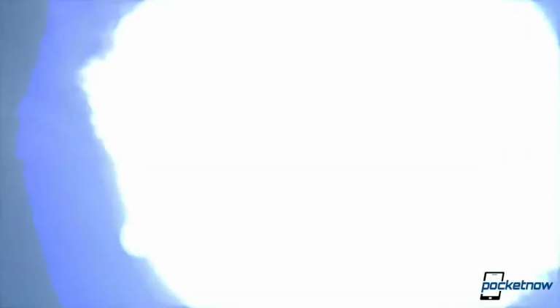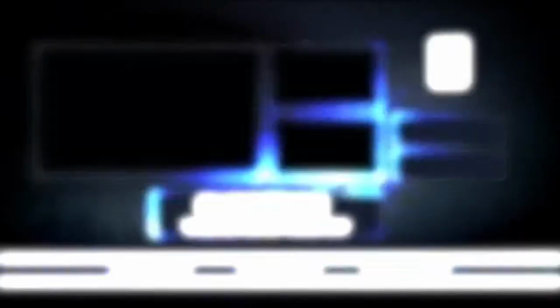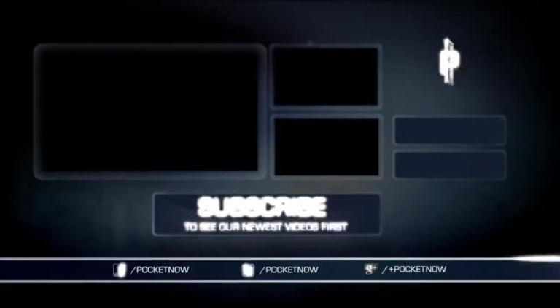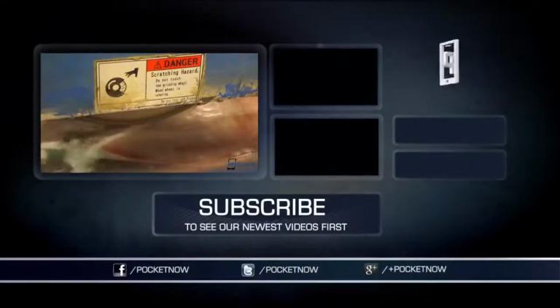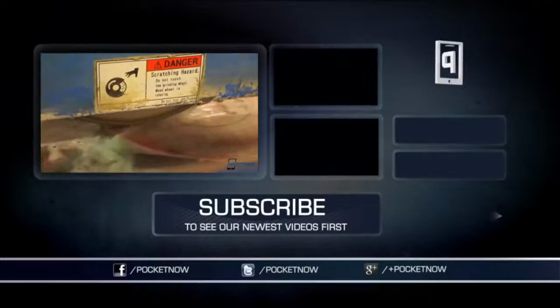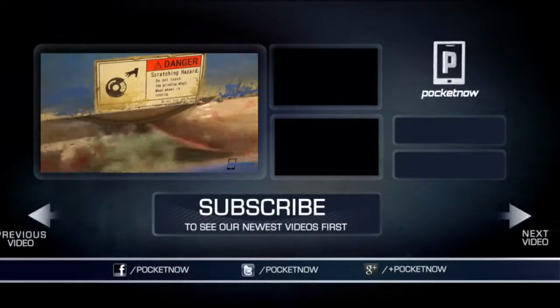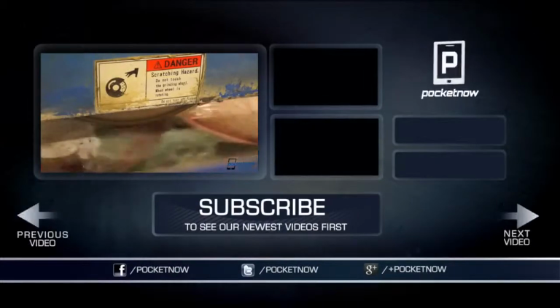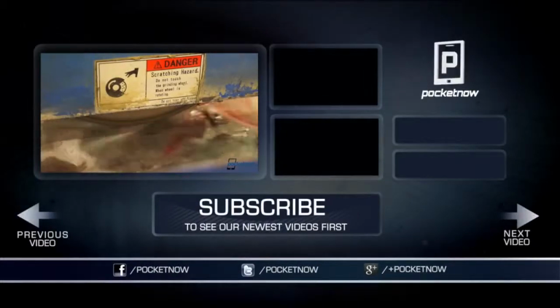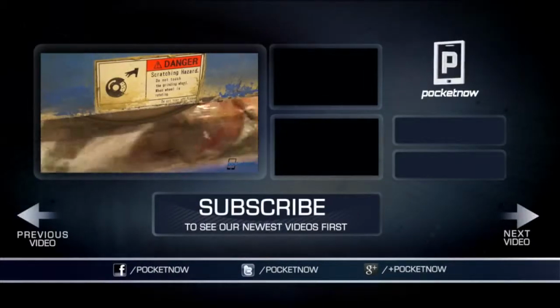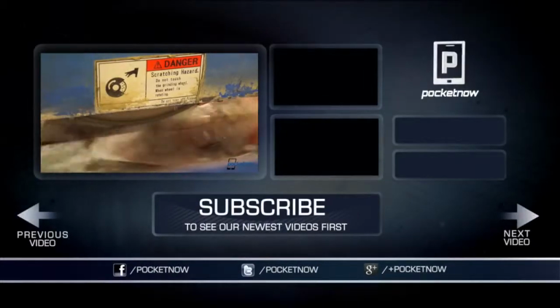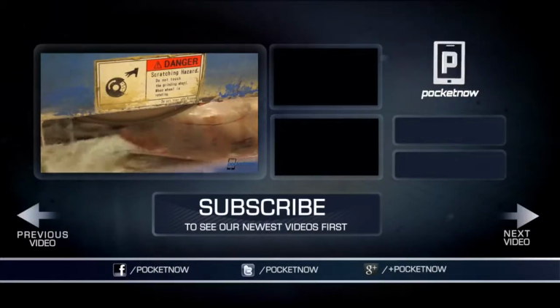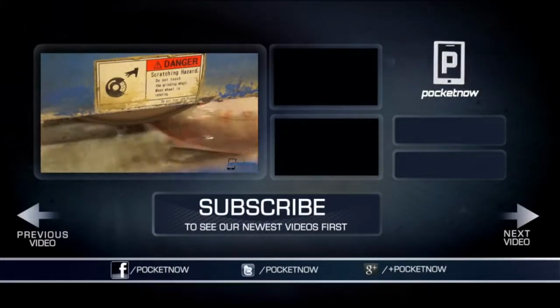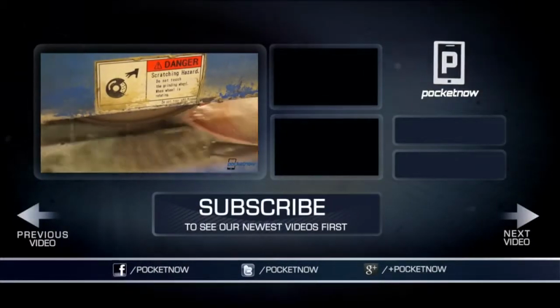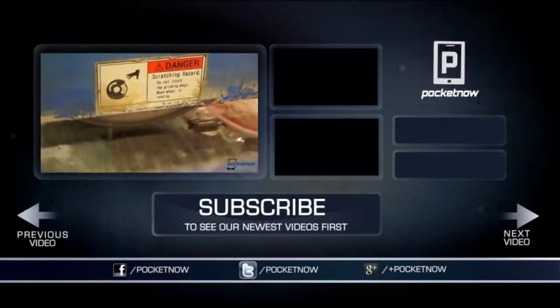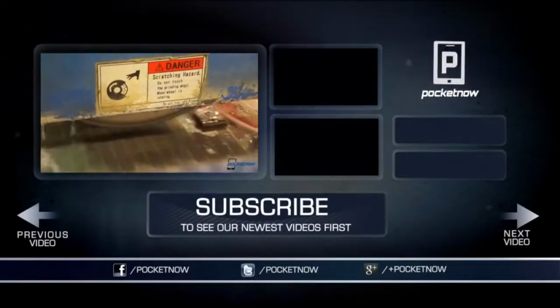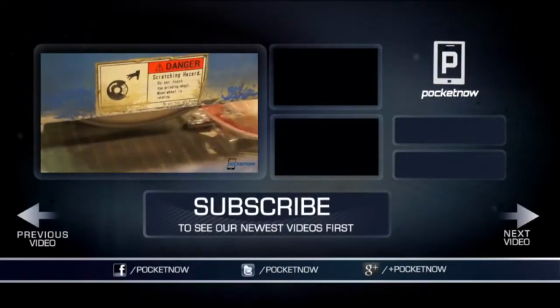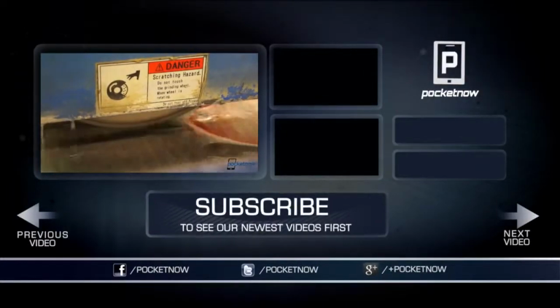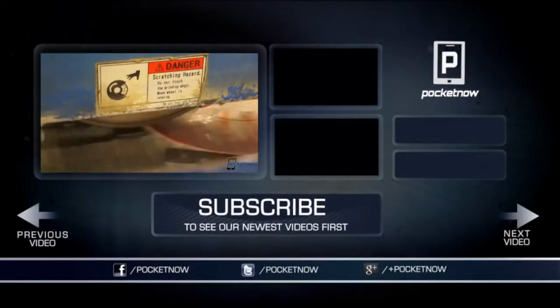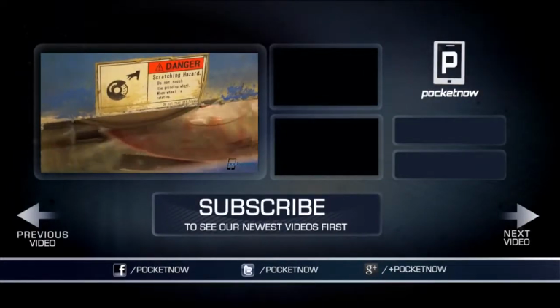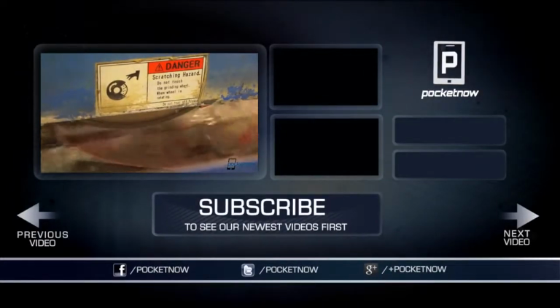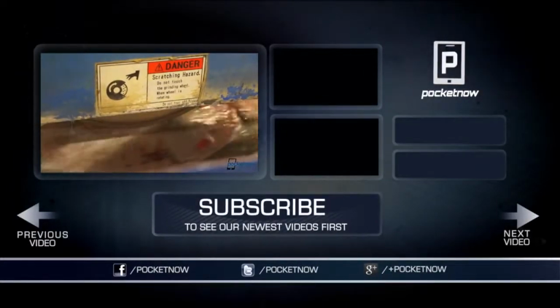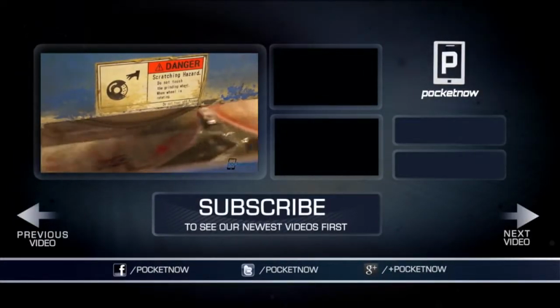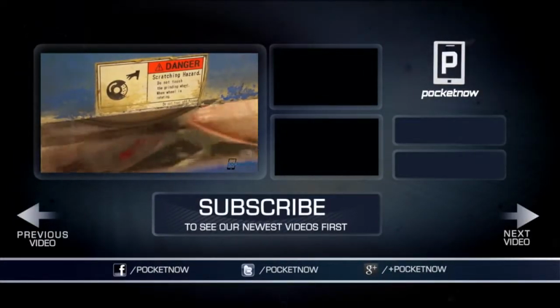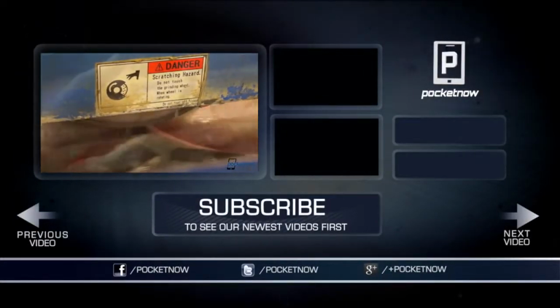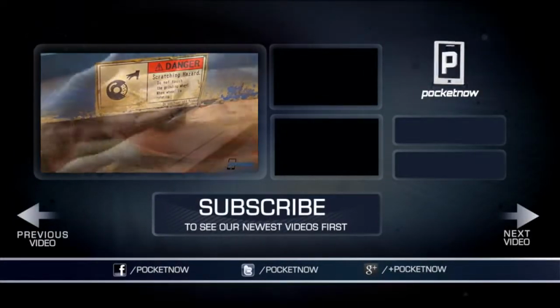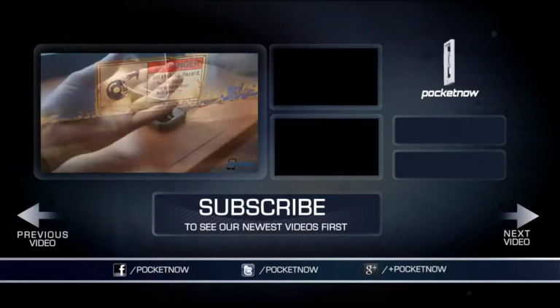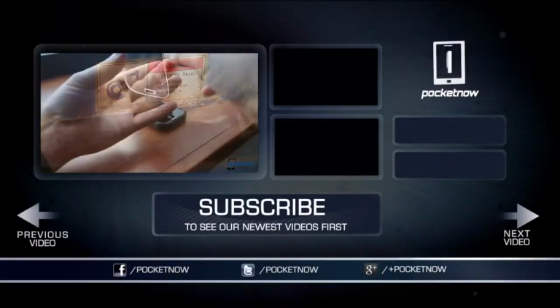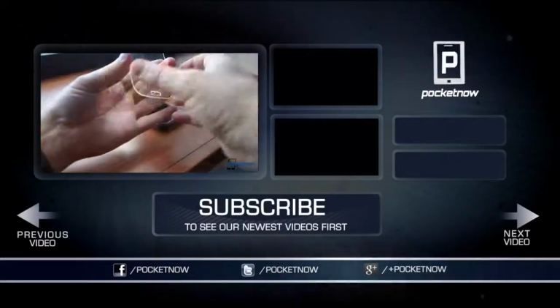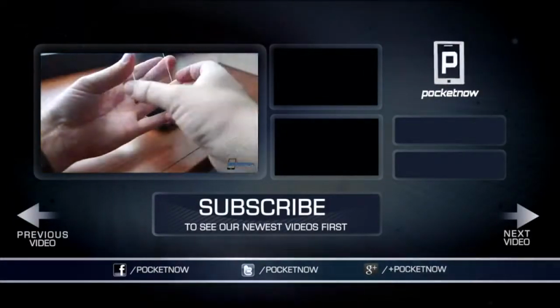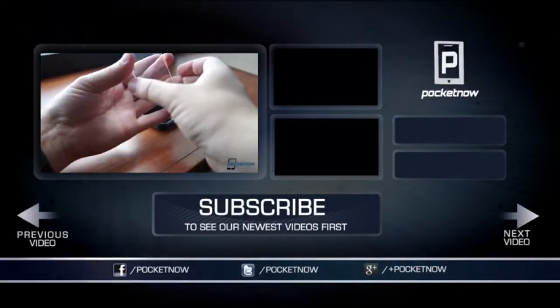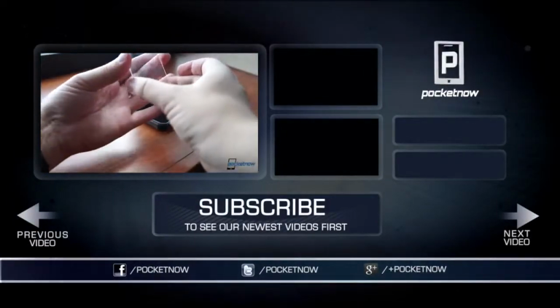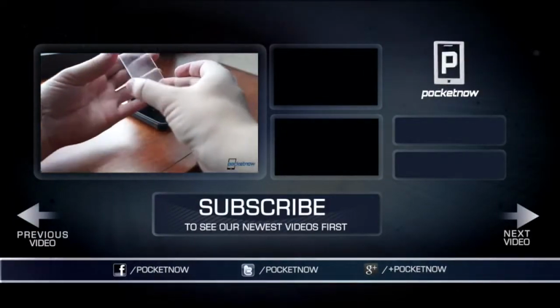For more from Pocketnow, follow us on our social feeds and subscribe. Thanks for watching. We'll see you next time.